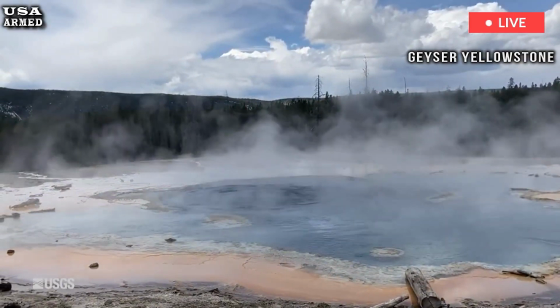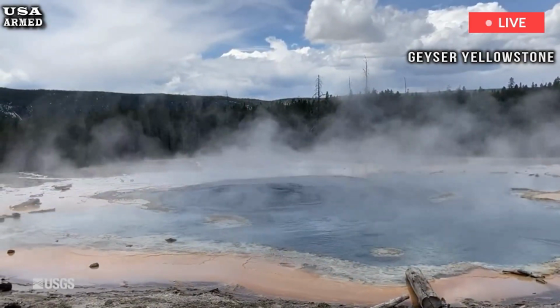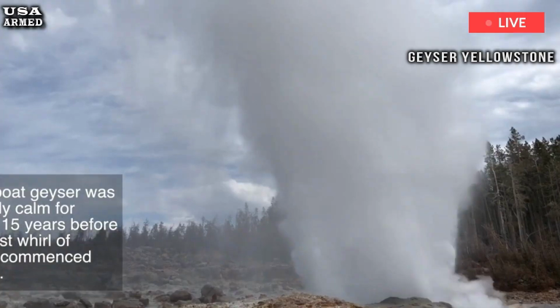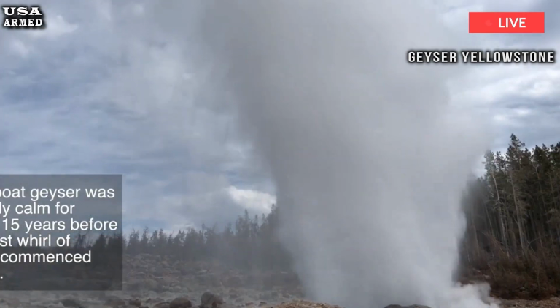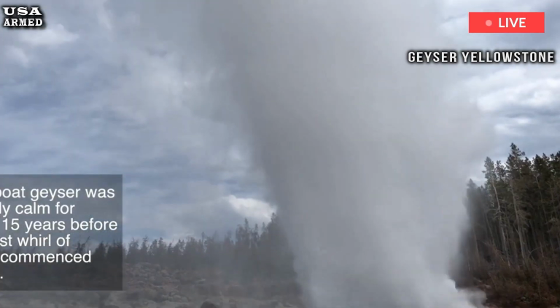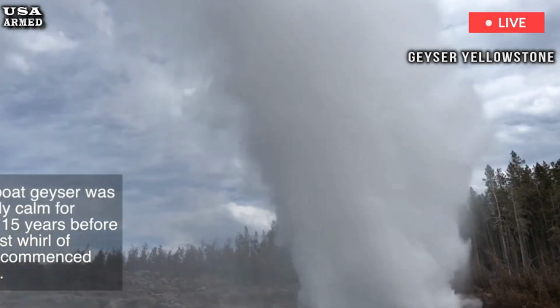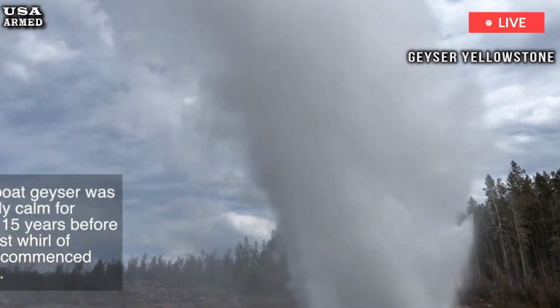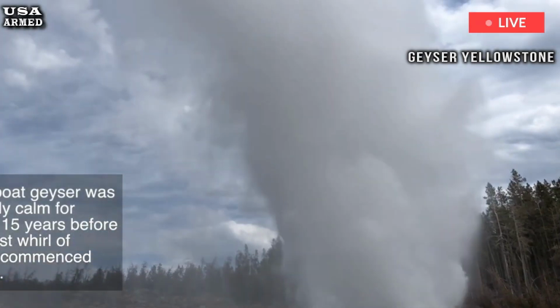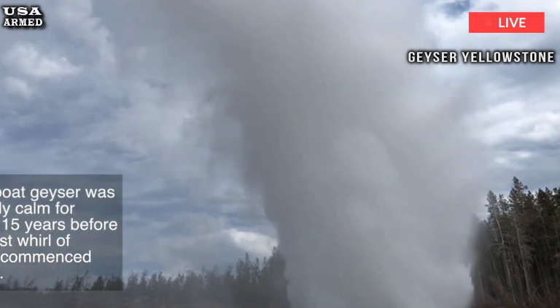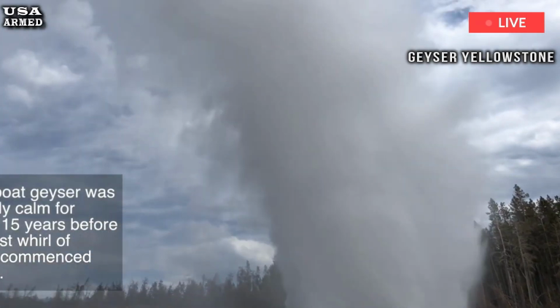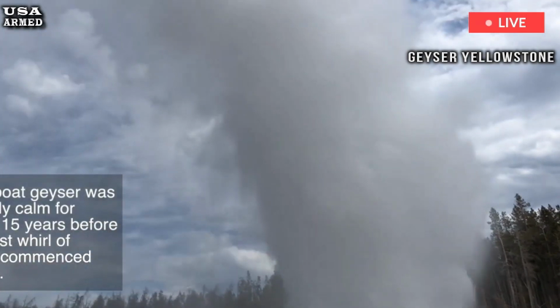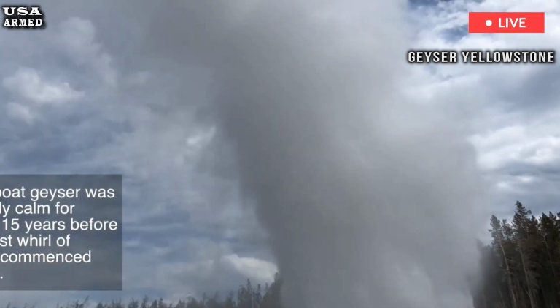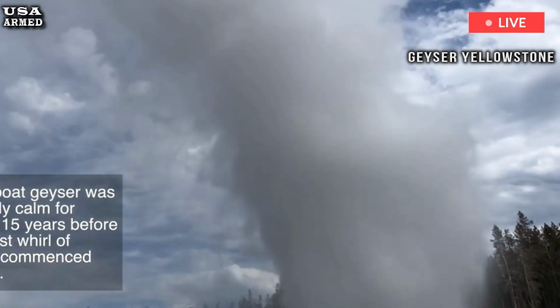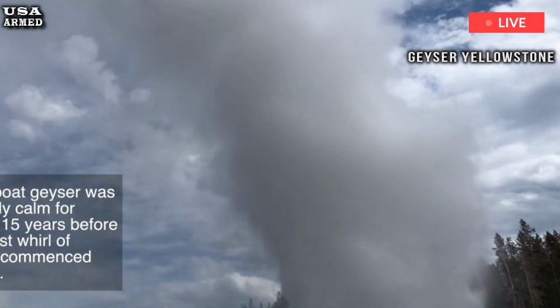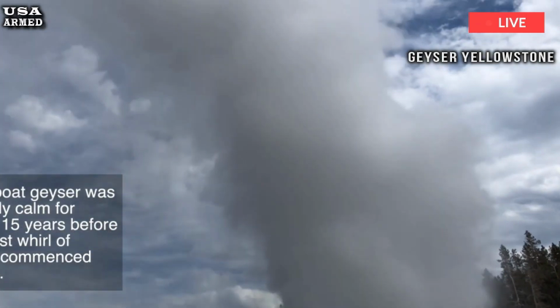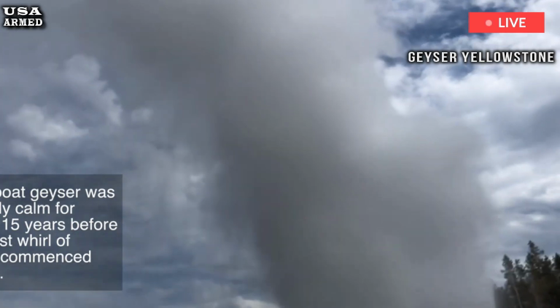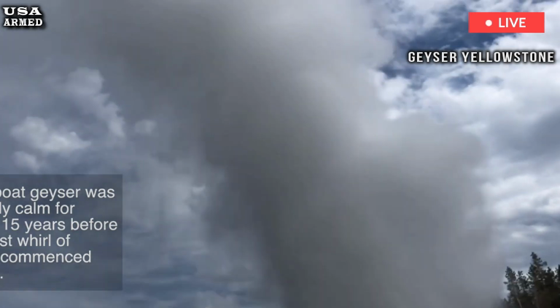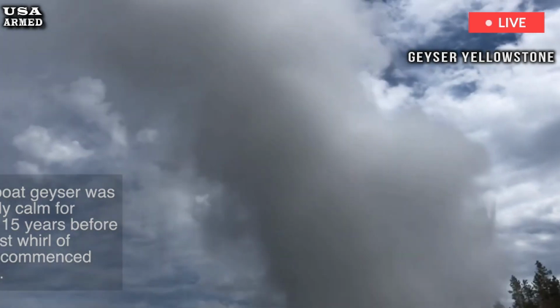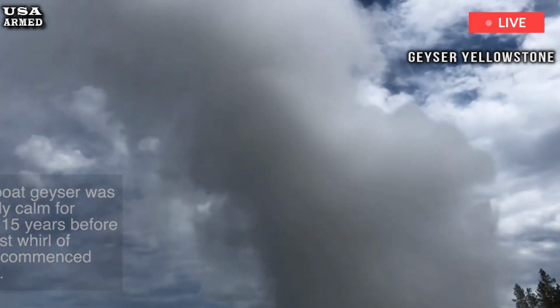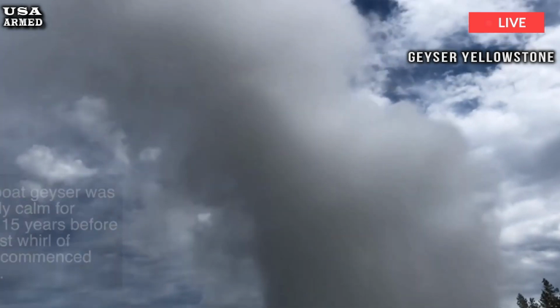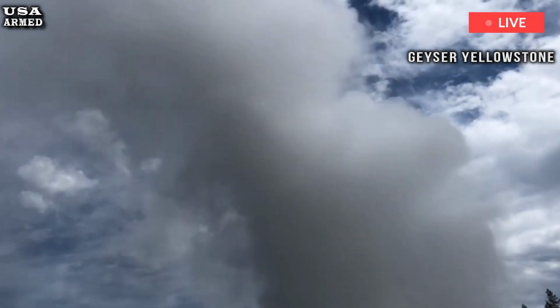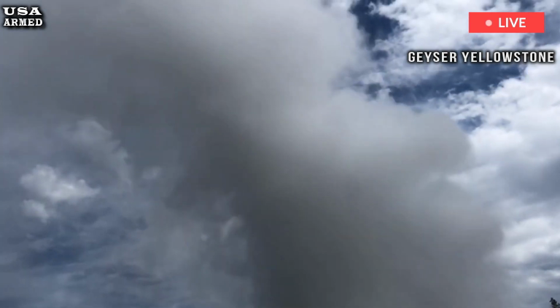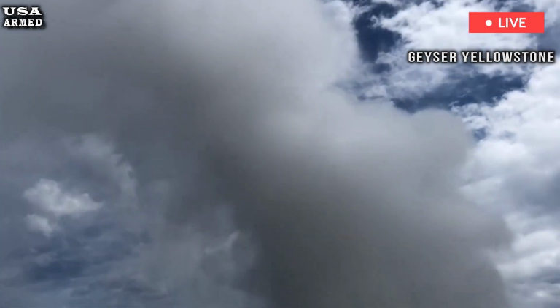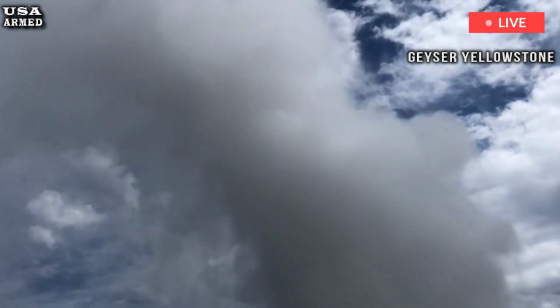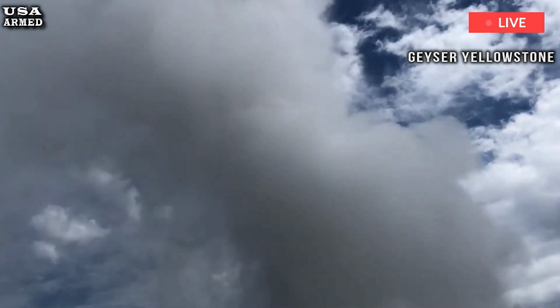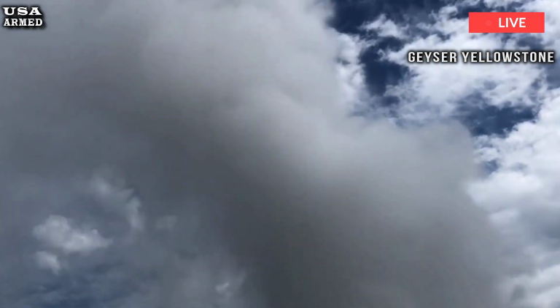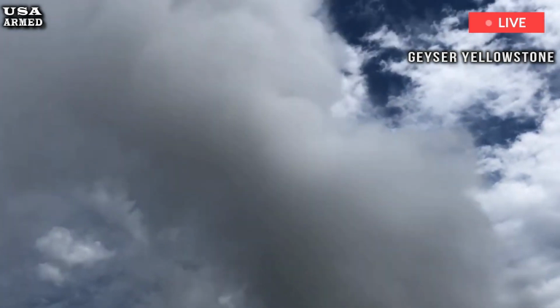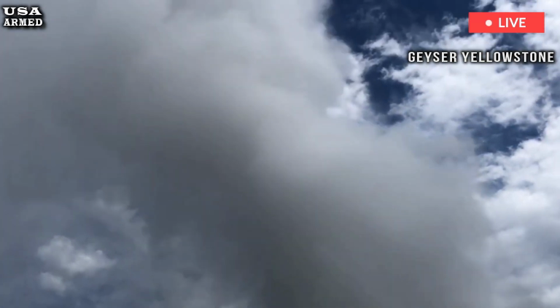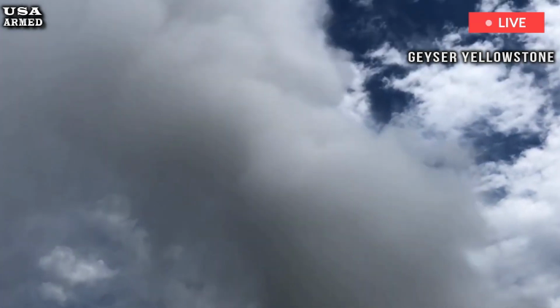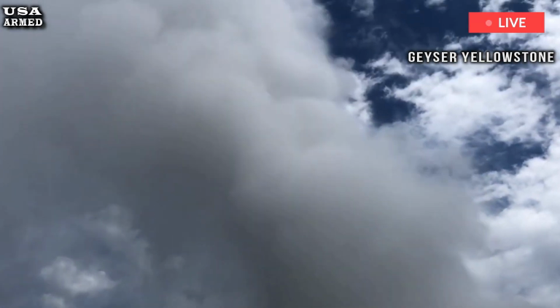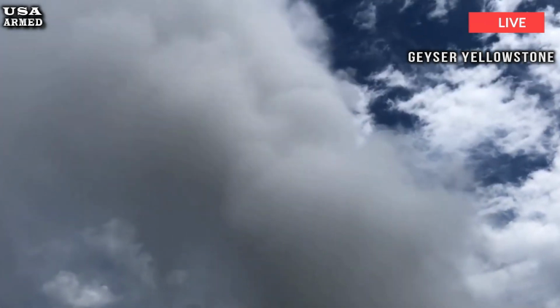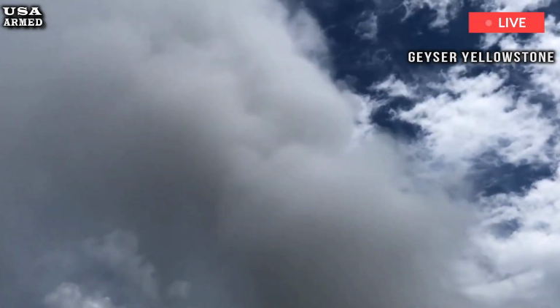Here's a recent view of Yellowstone's new vent, which geologists shared online, spewing steam into the sky.